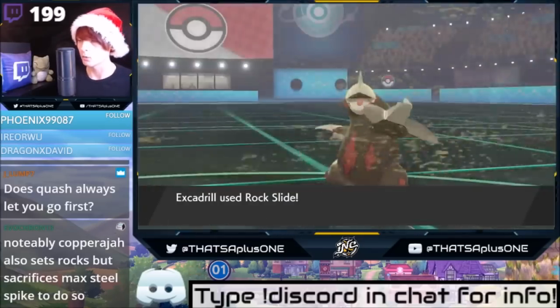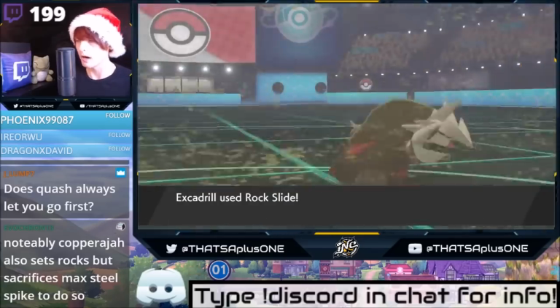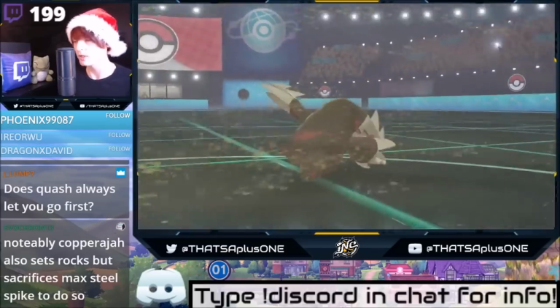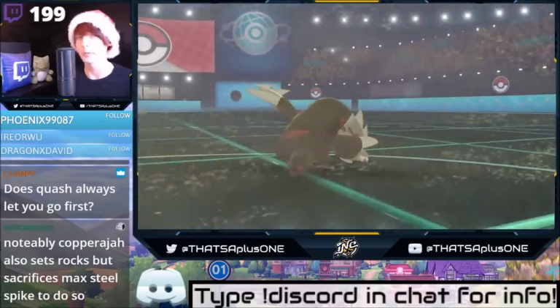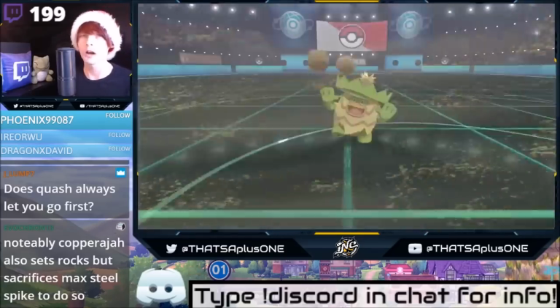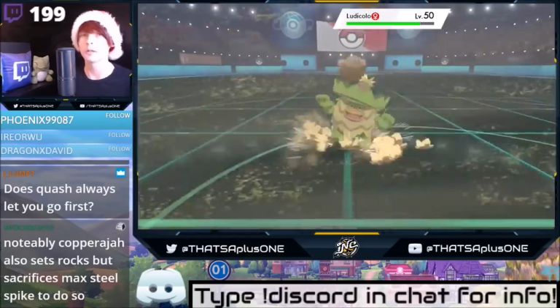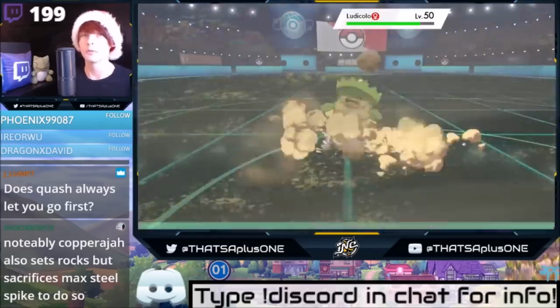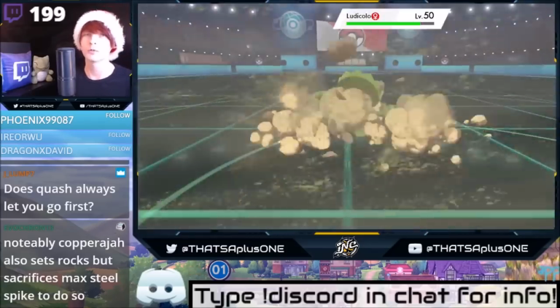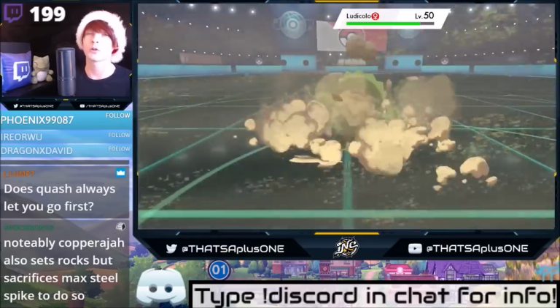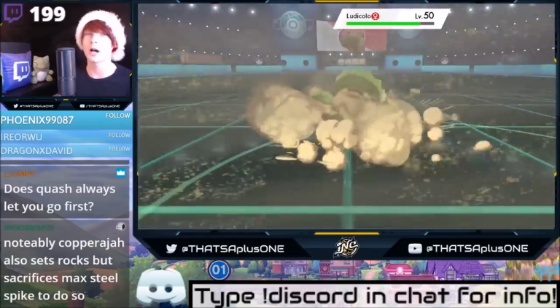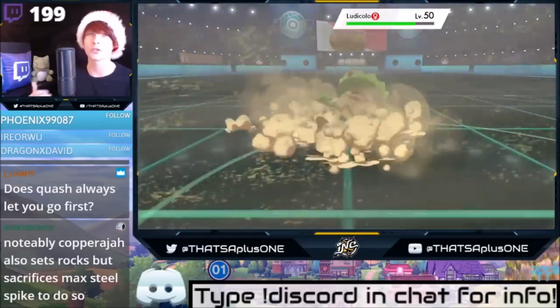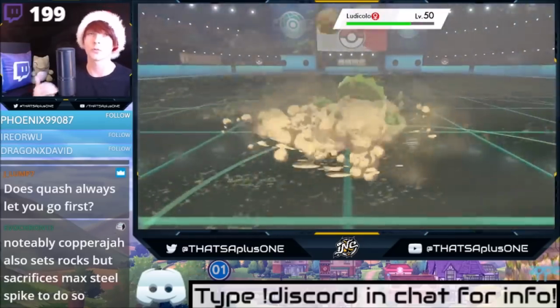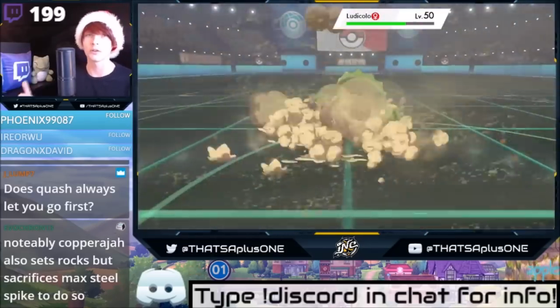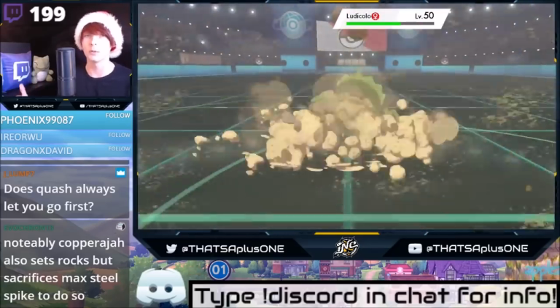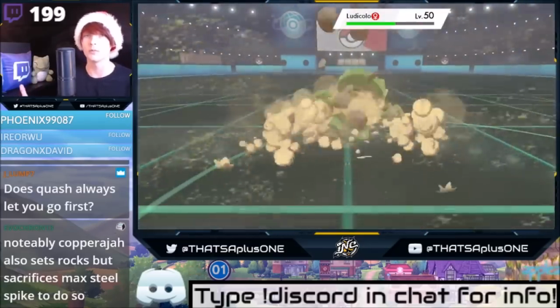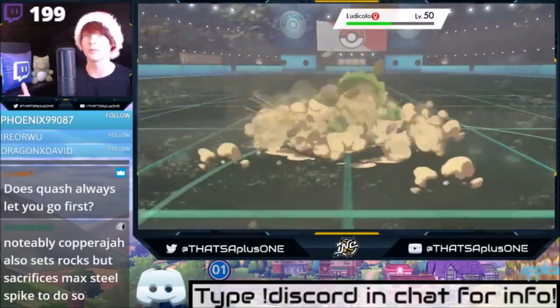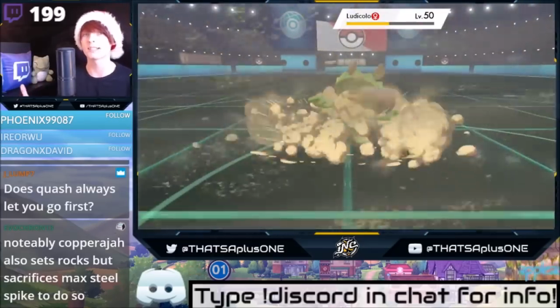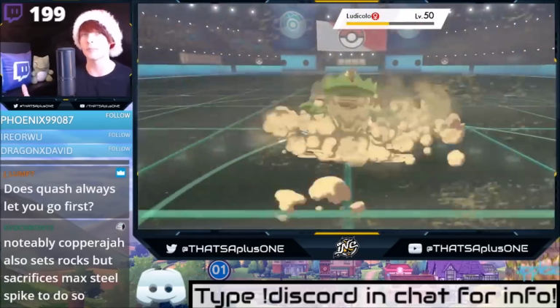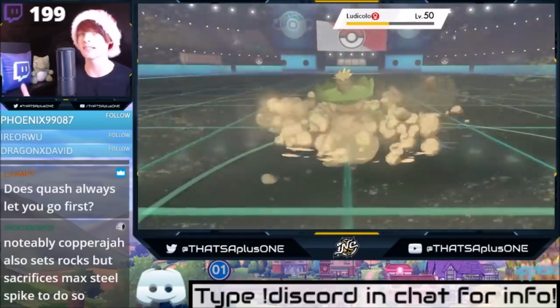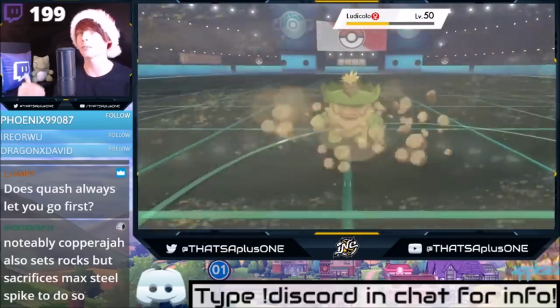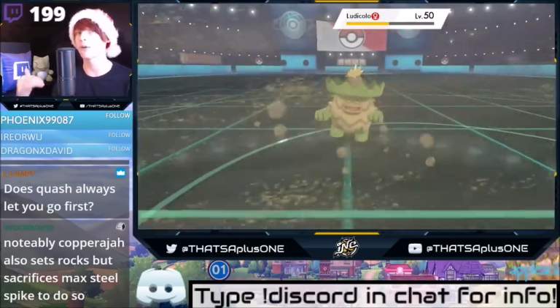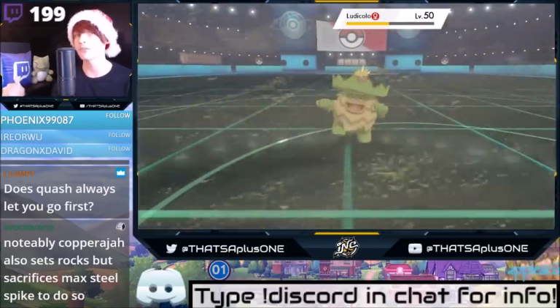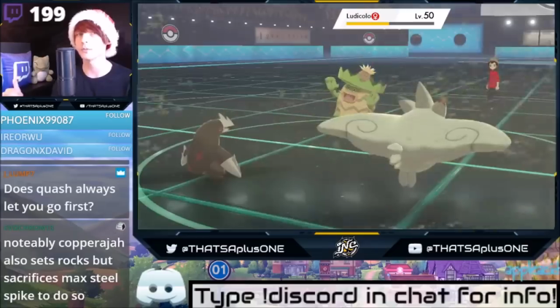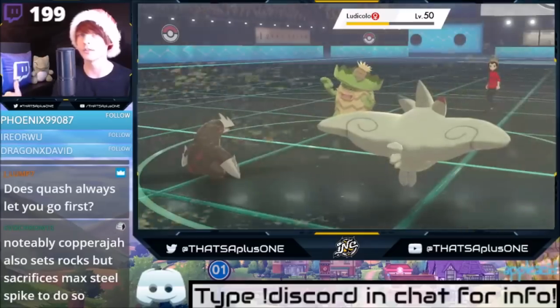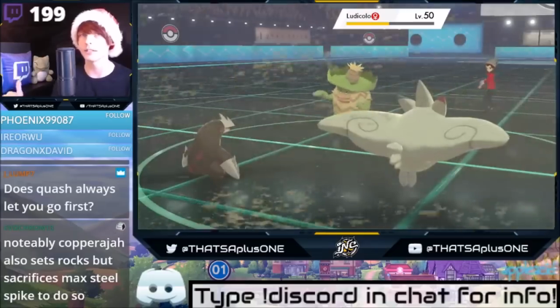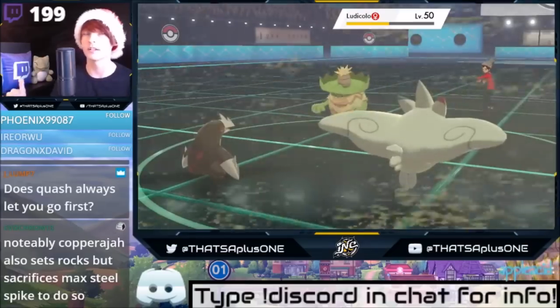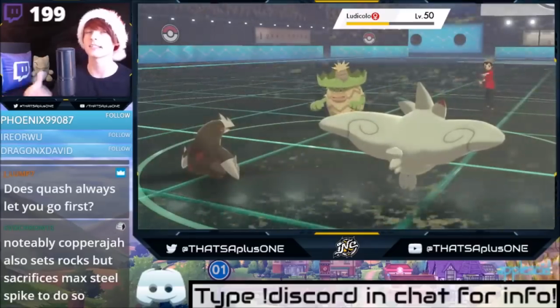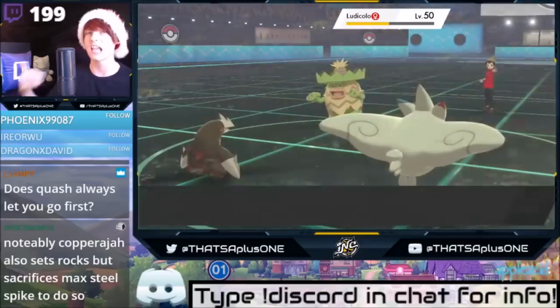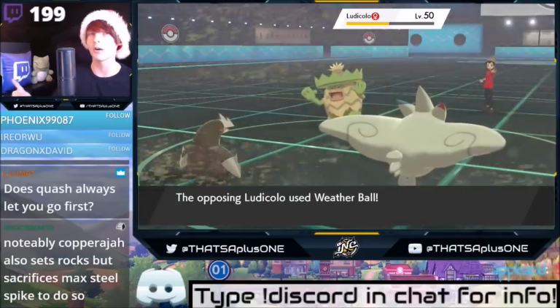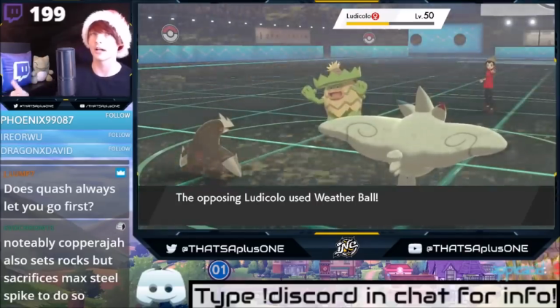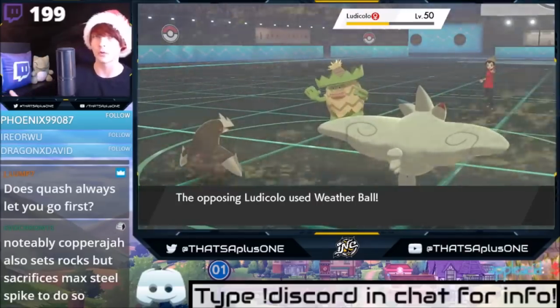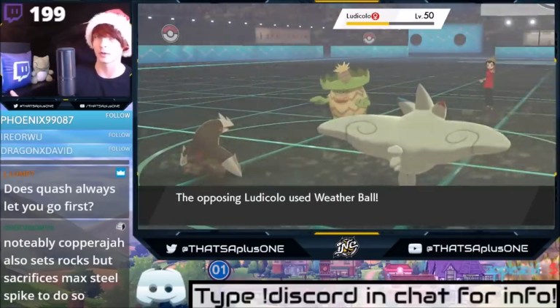Does Quash always let you go first? Quash is a regular move, but Sableye's Prankster ability lets Sableye go first with non-damaging moves.